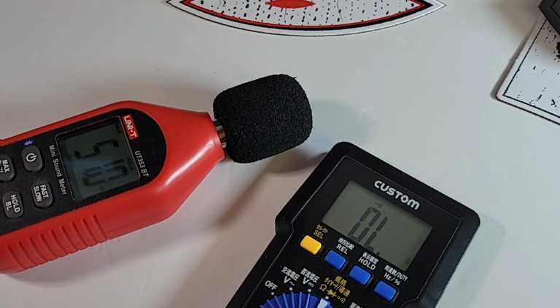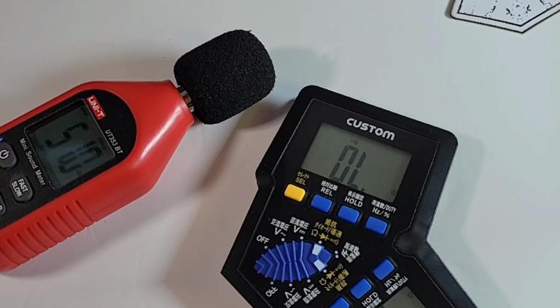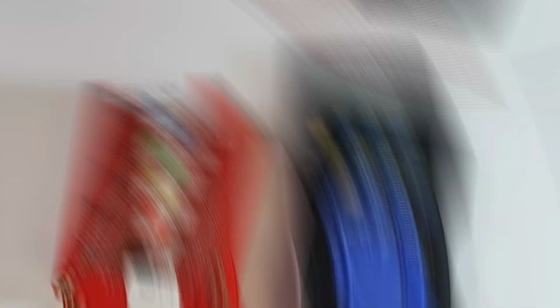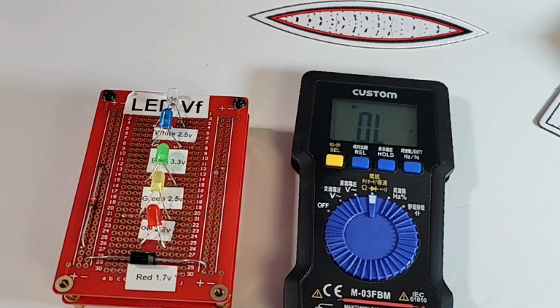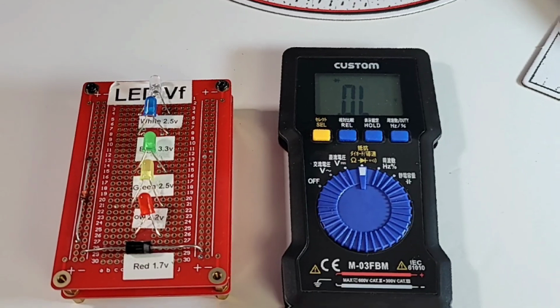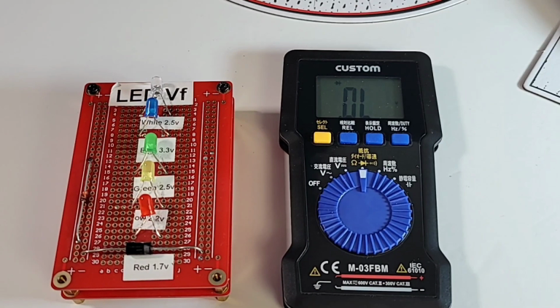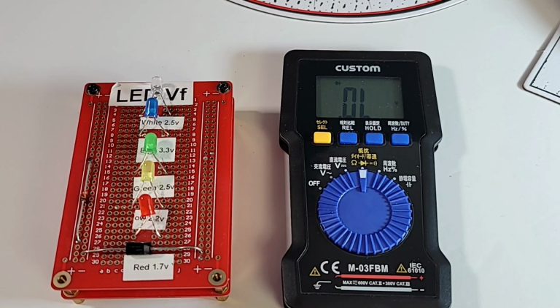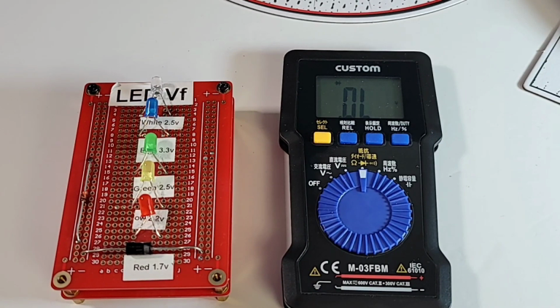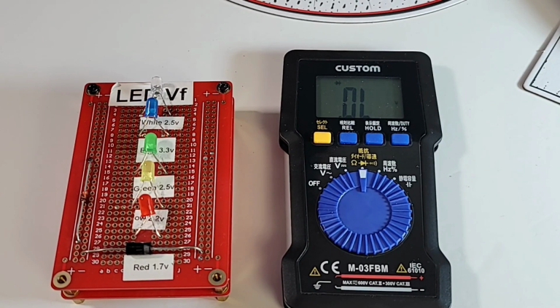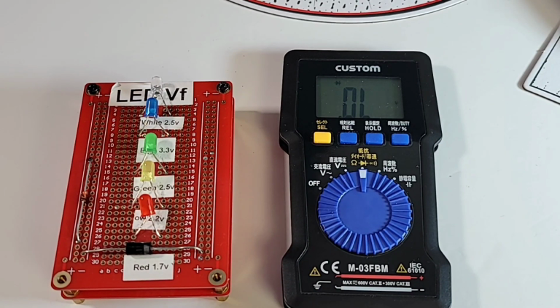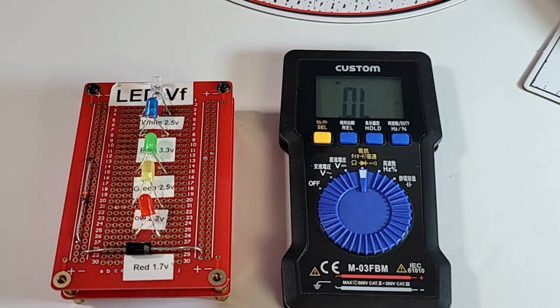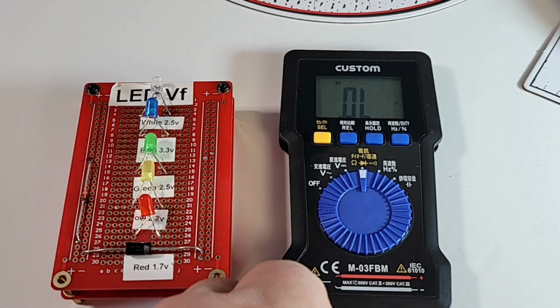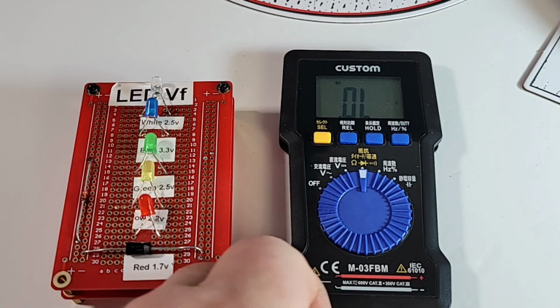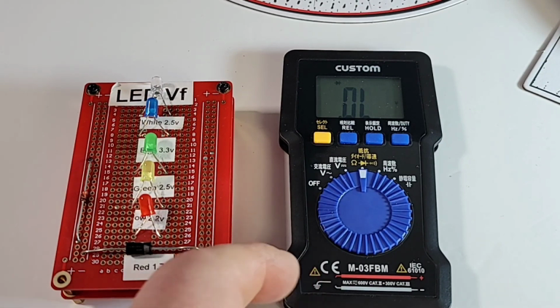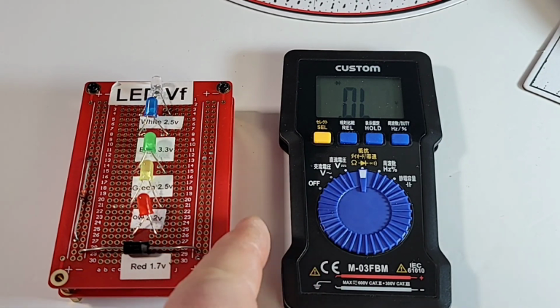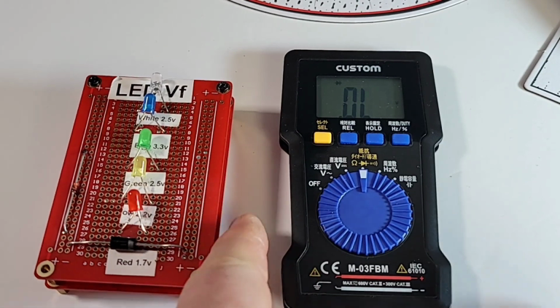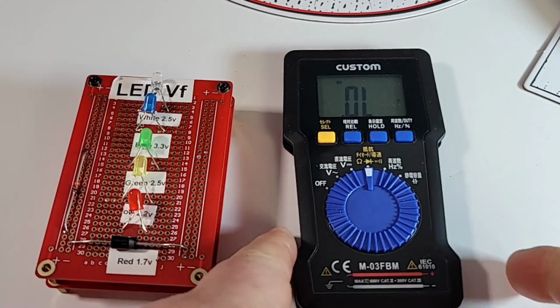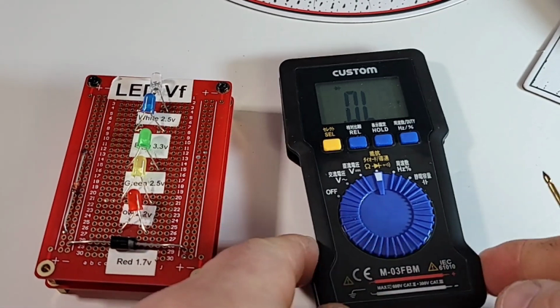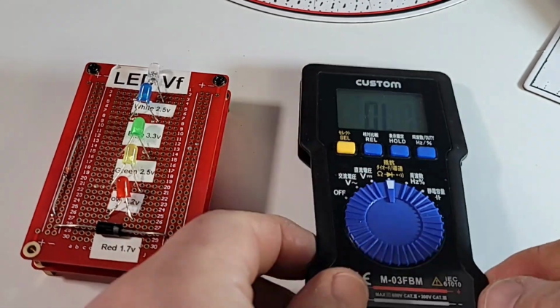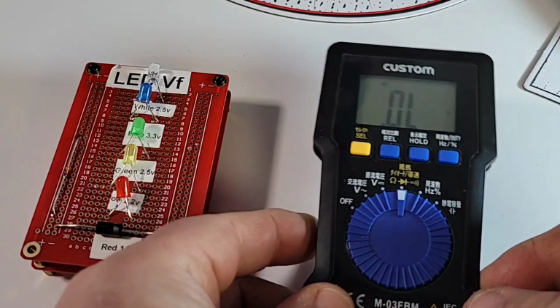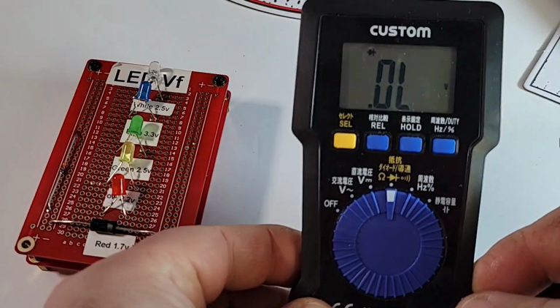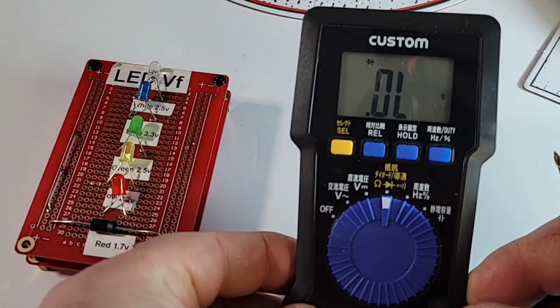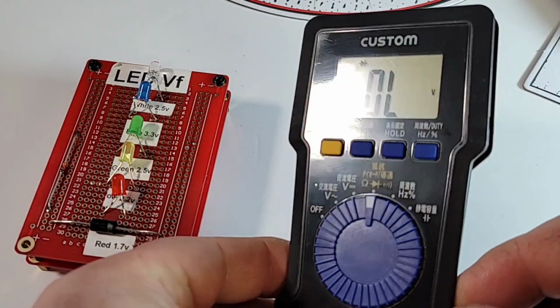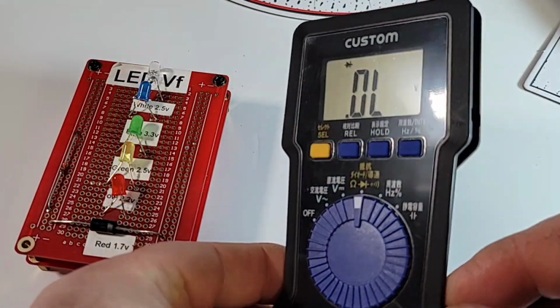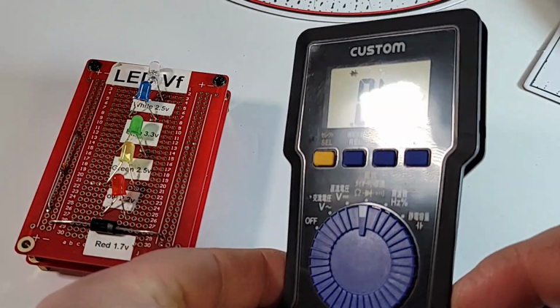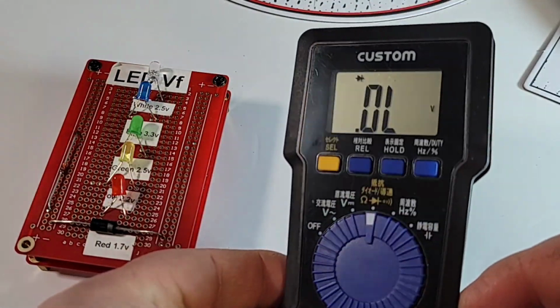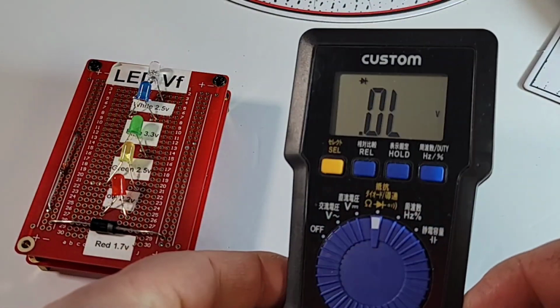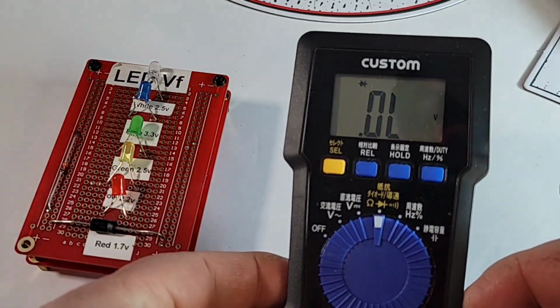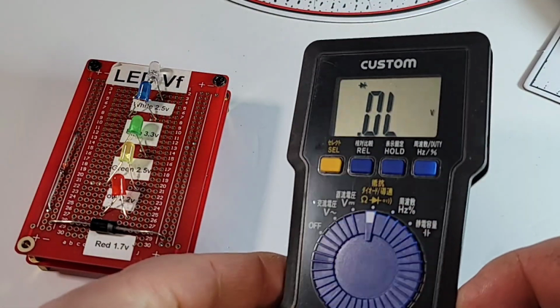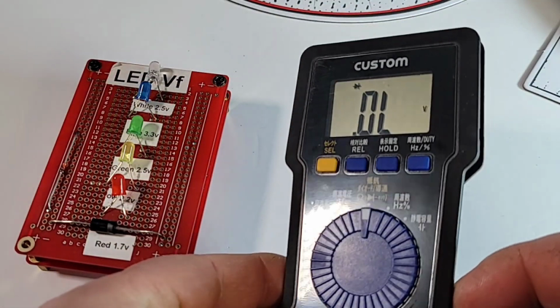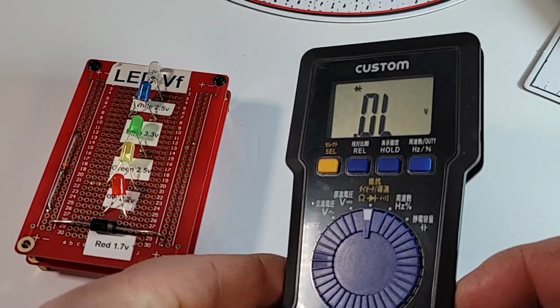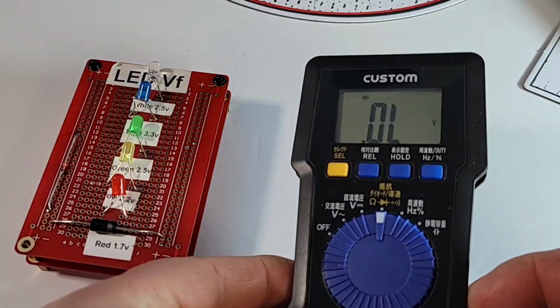A new record on the channel: a dismal 51 decibels in continuity mode. Absolutely atrocious. The LCD display is pretty hard to read — no backlight included on this 4,000-count display. Definitely not the greatest looking display.